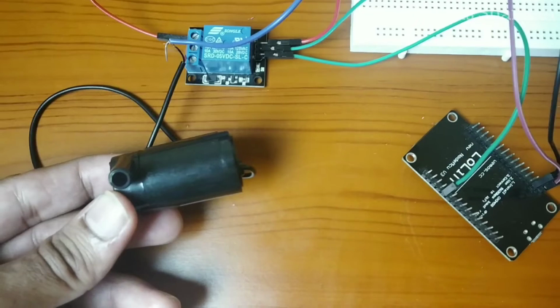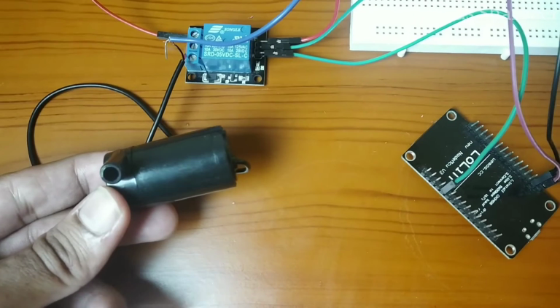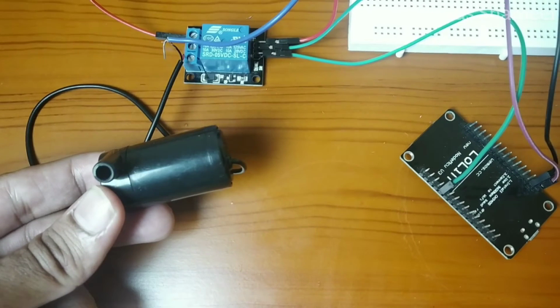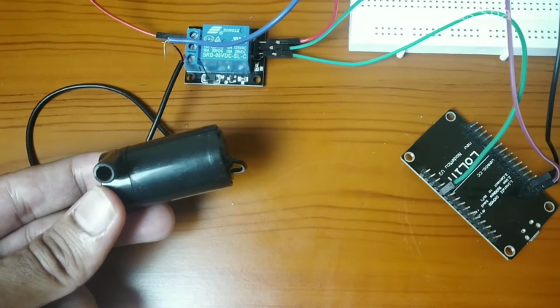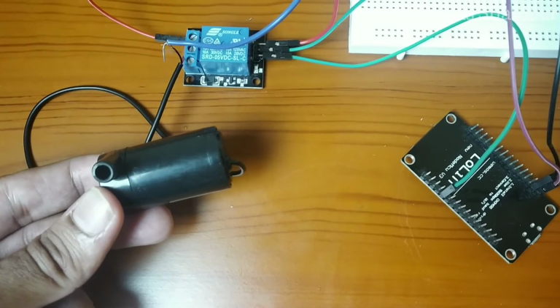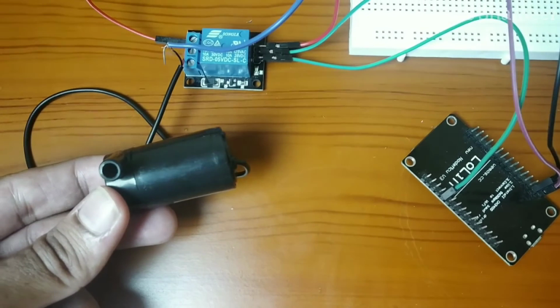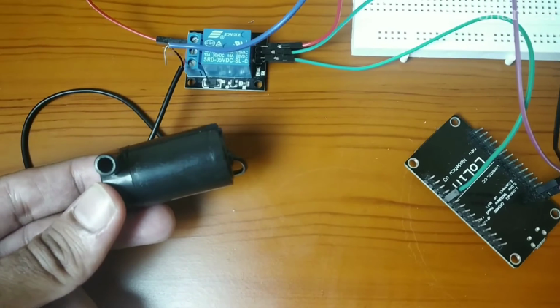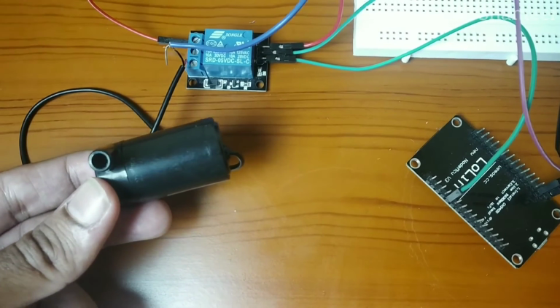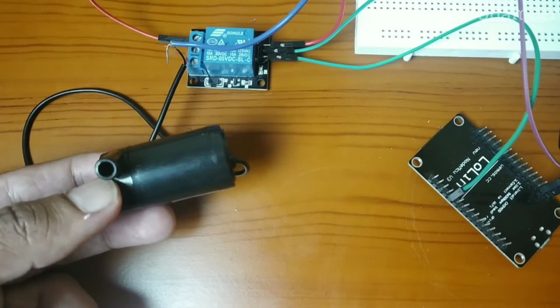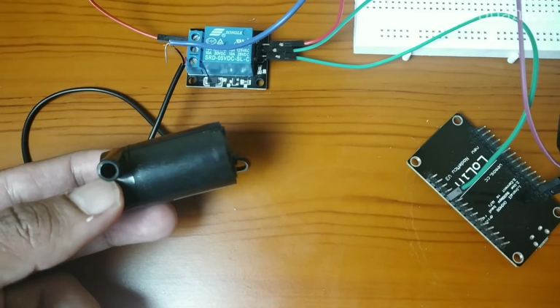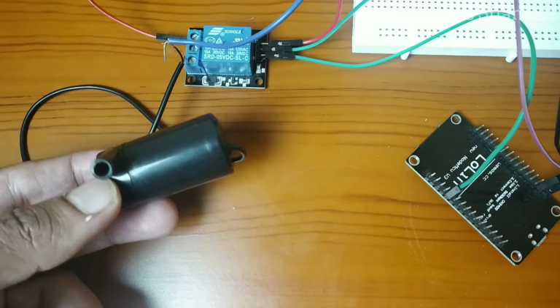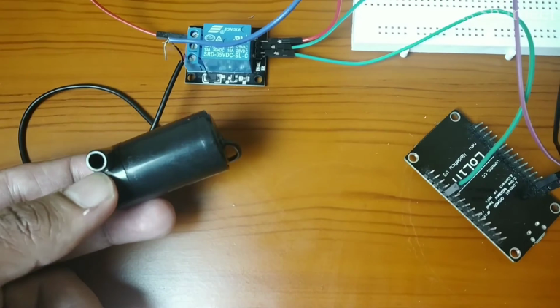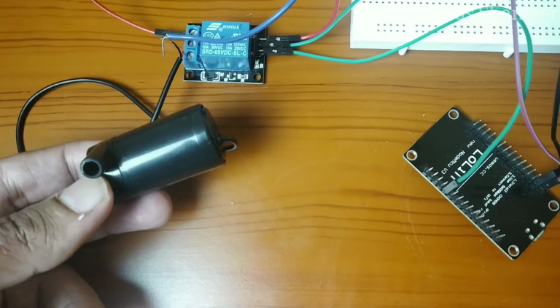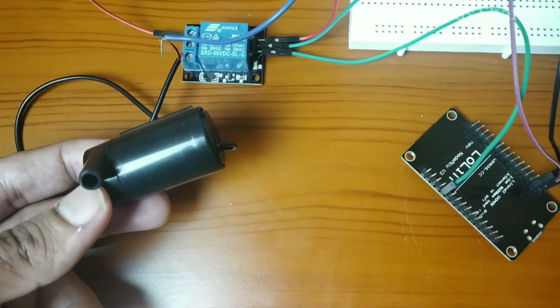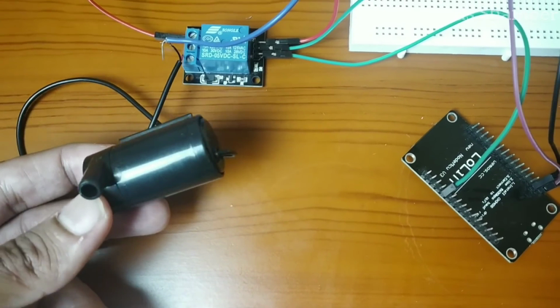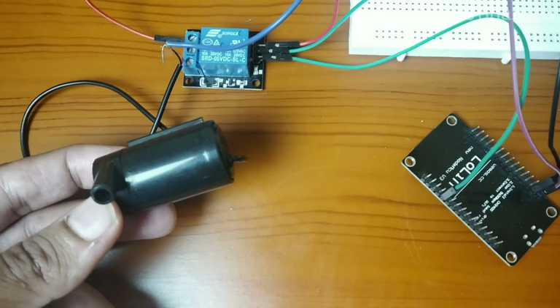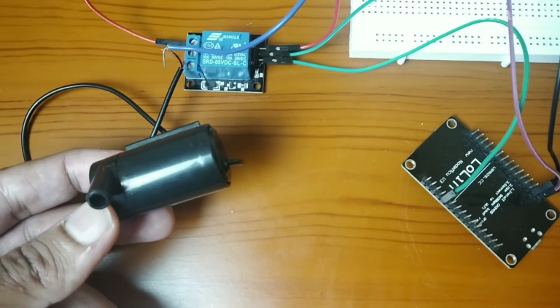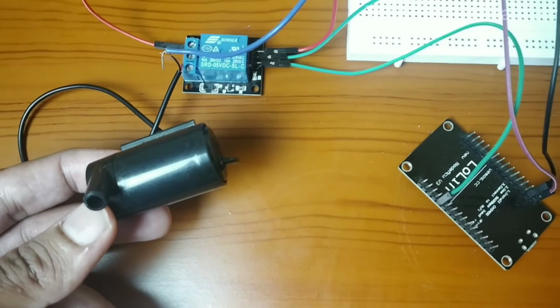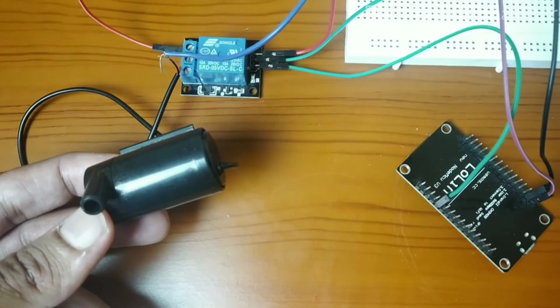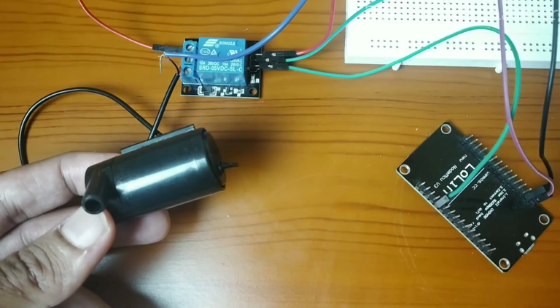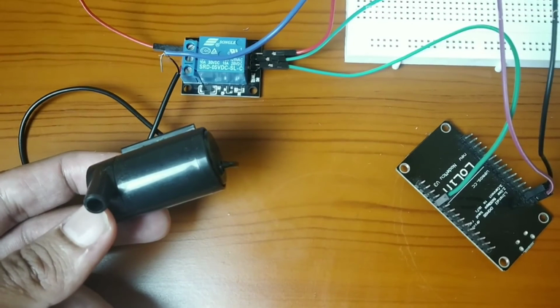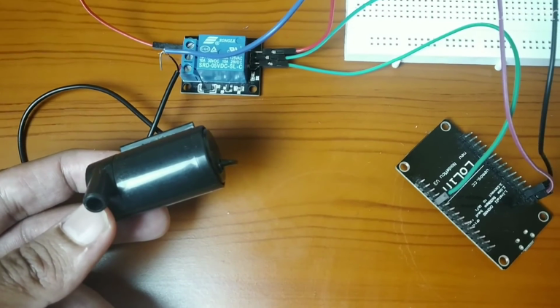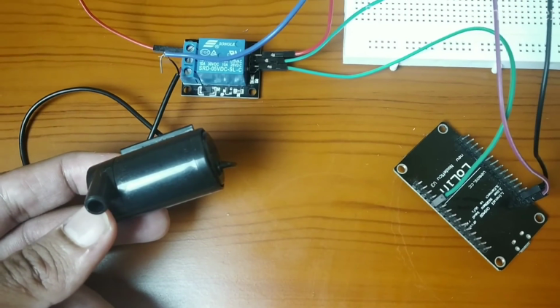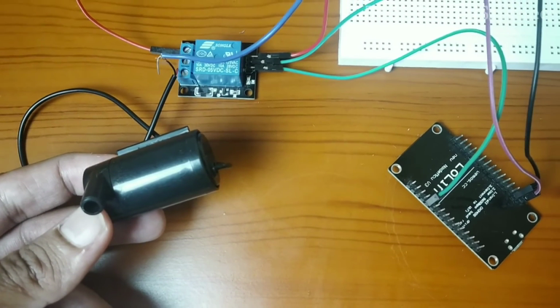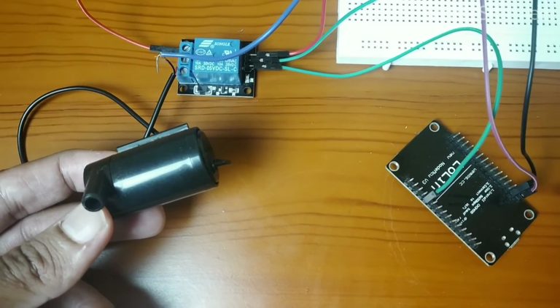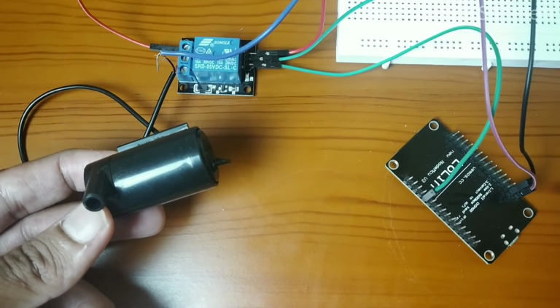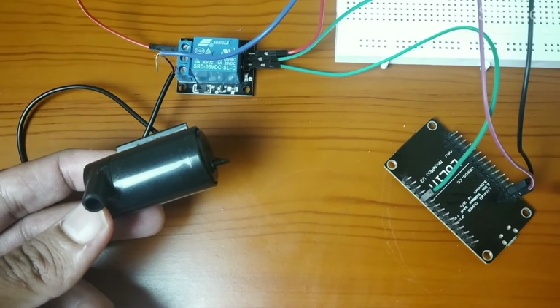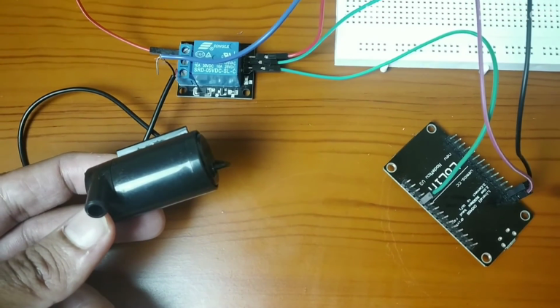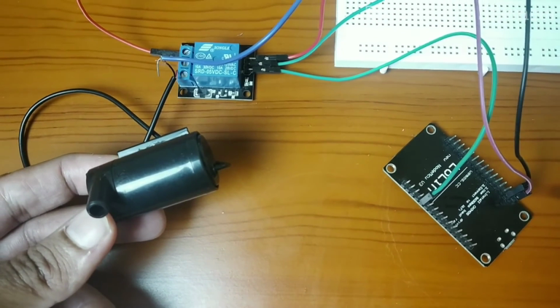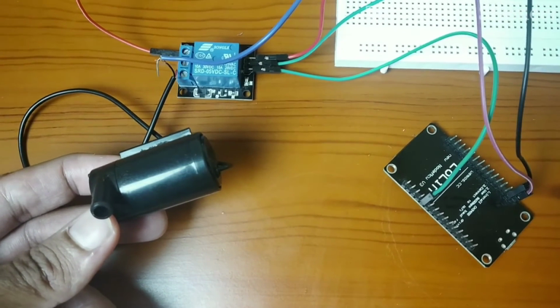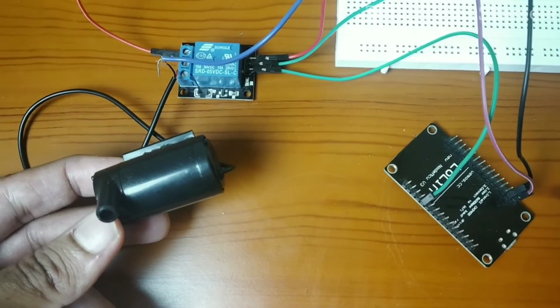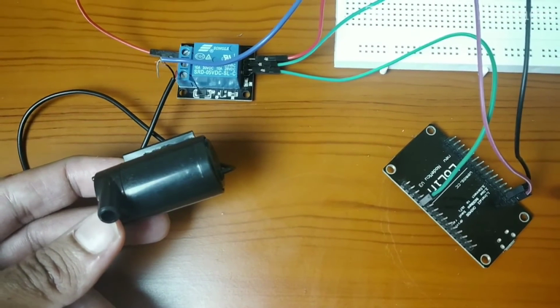Once we have completed the circuit connection, dip the pump in the water. After uploading the code we can check the output.